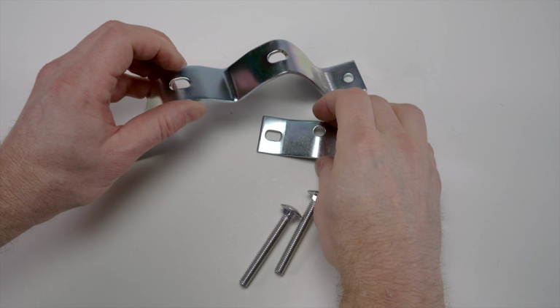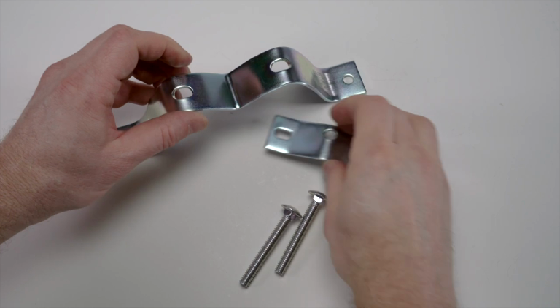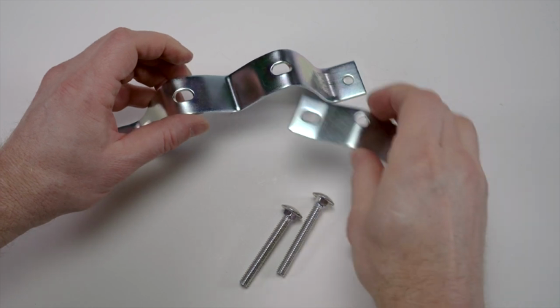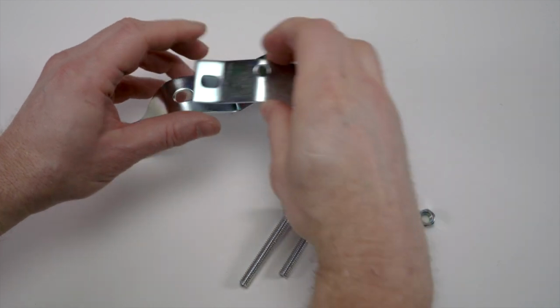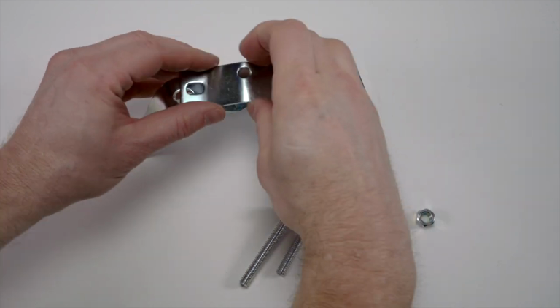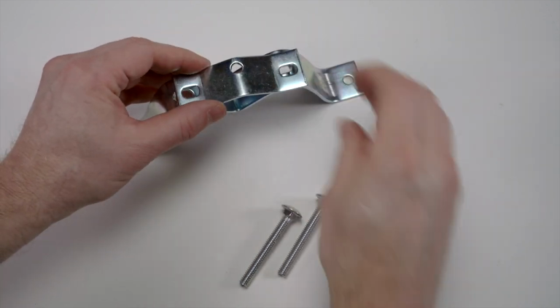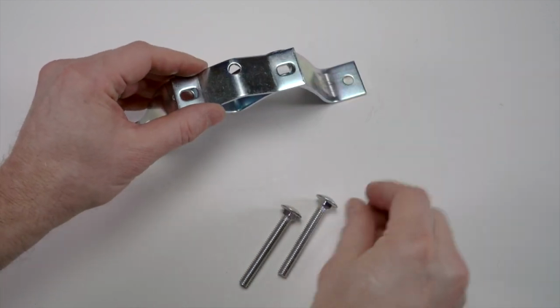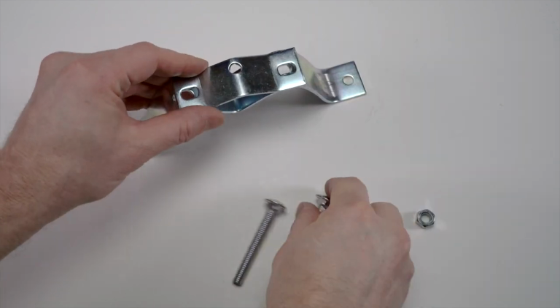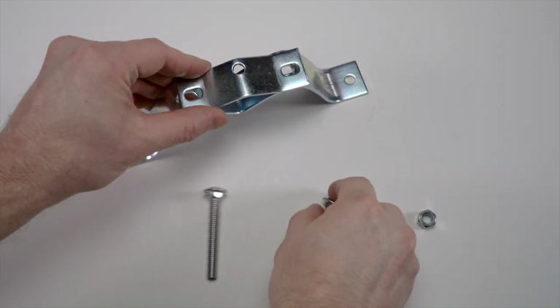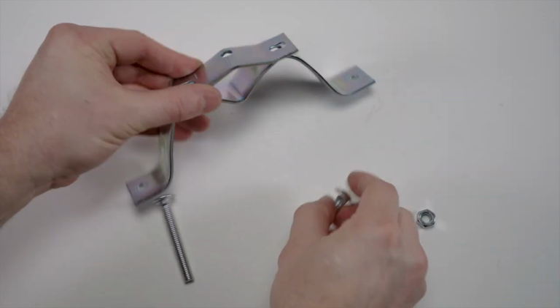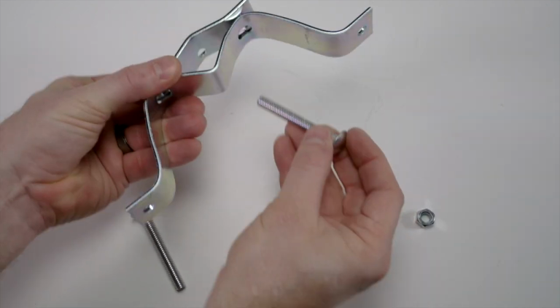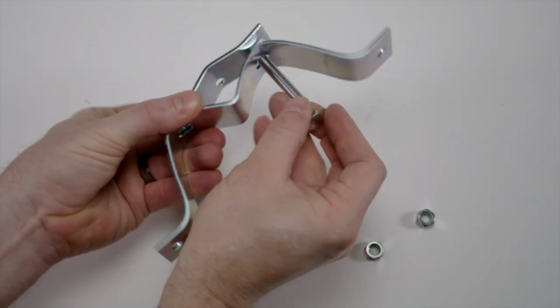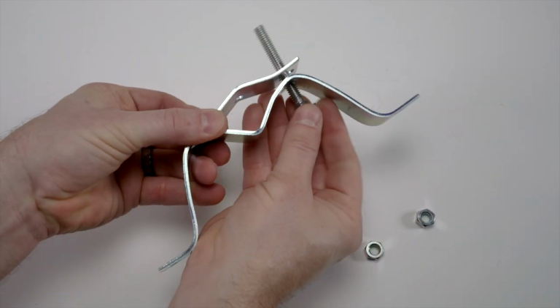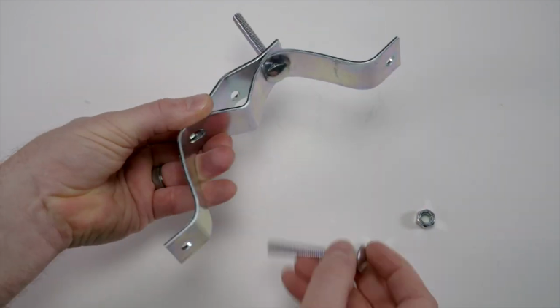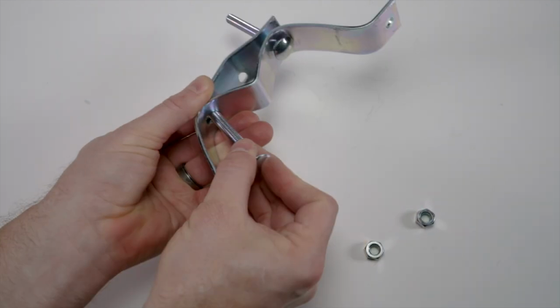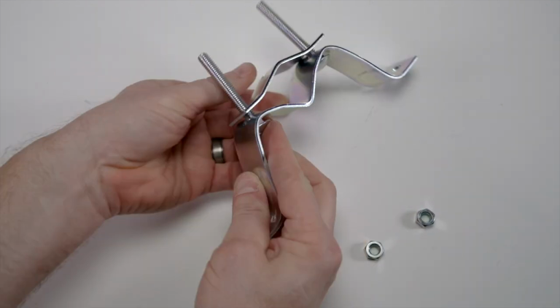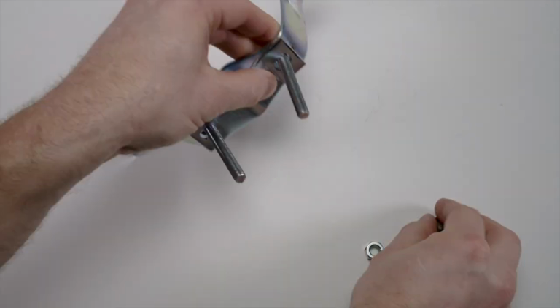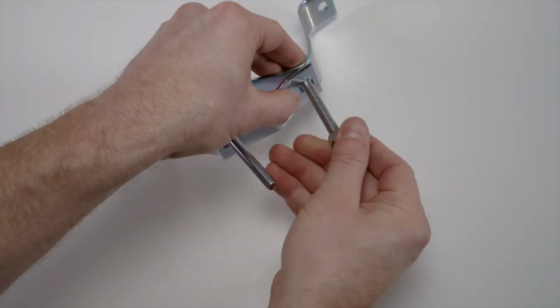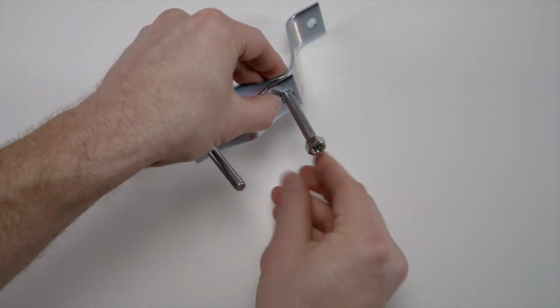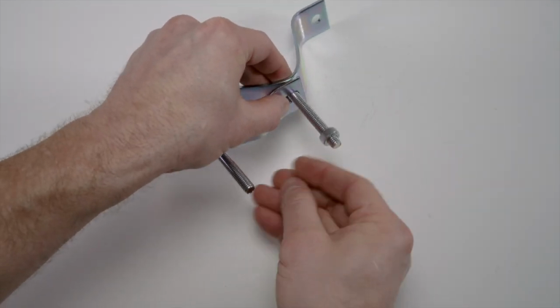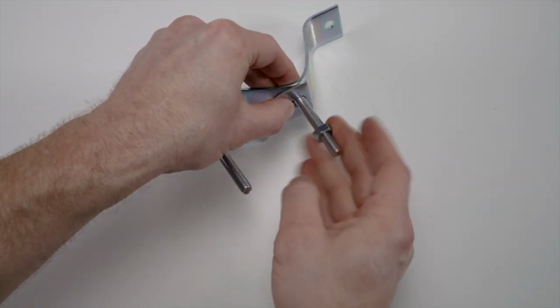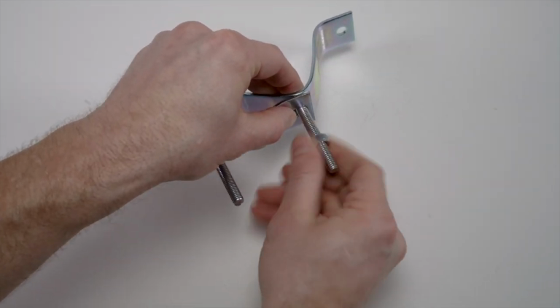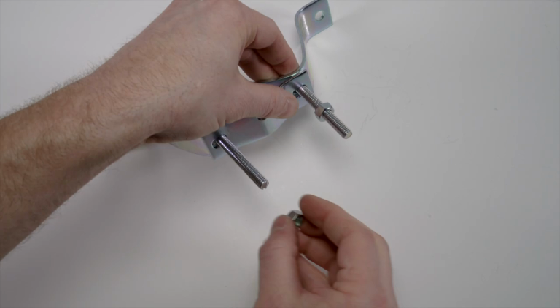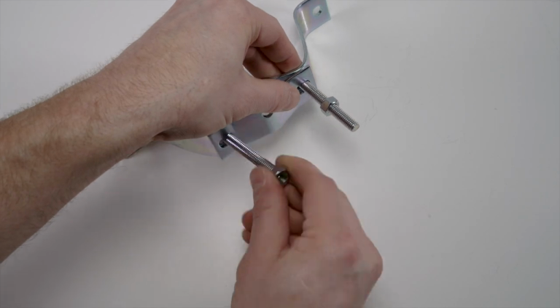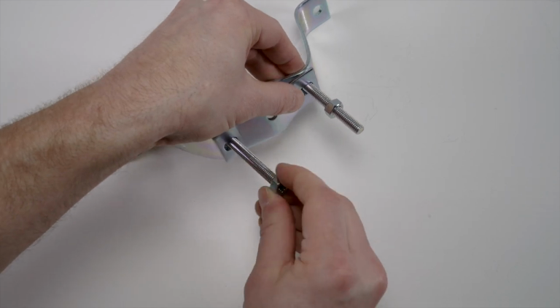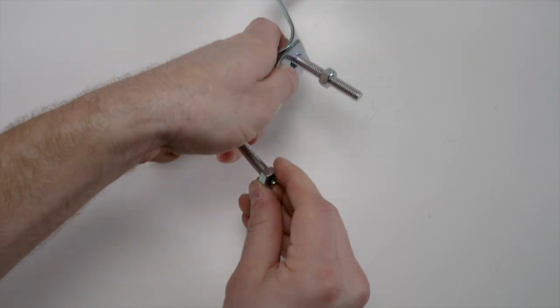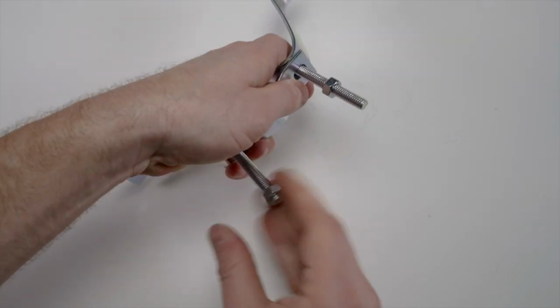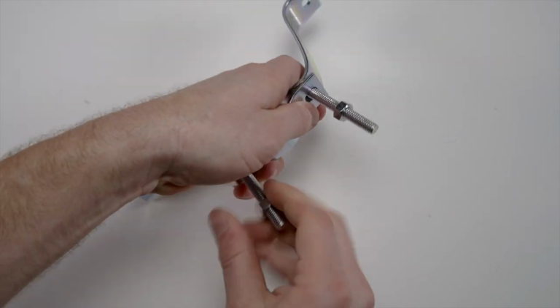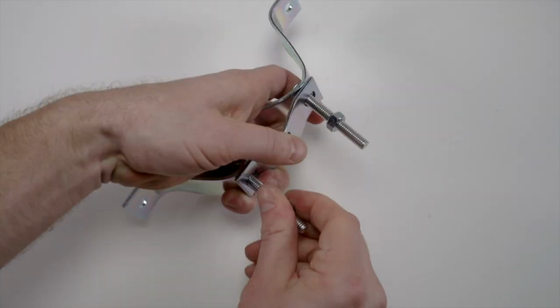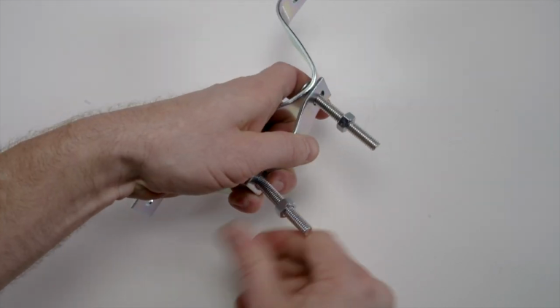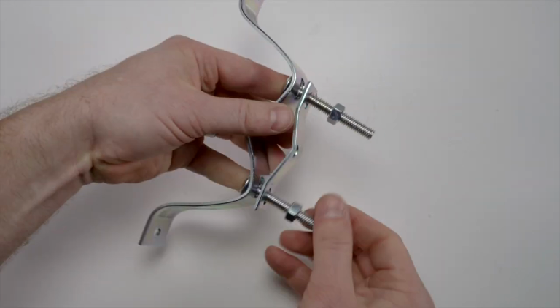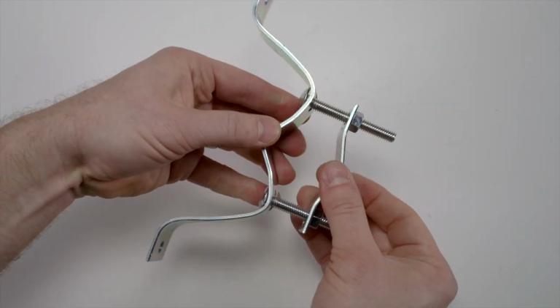Next, attach the saddle clamp to the 3-inch standoff bracket using the included long carriage bolts and 1.5-inch nuts.